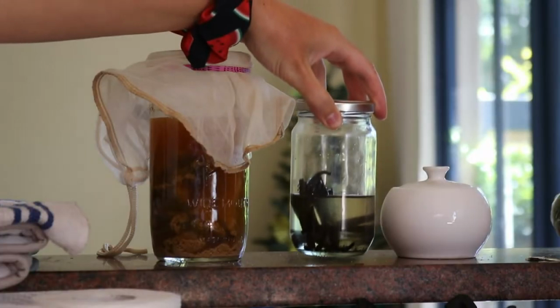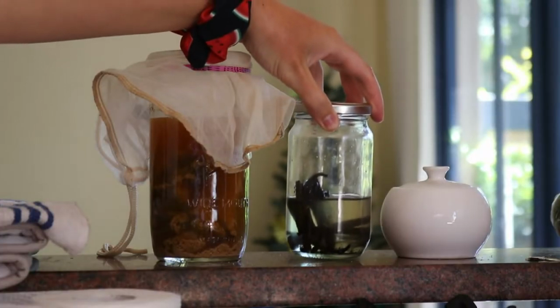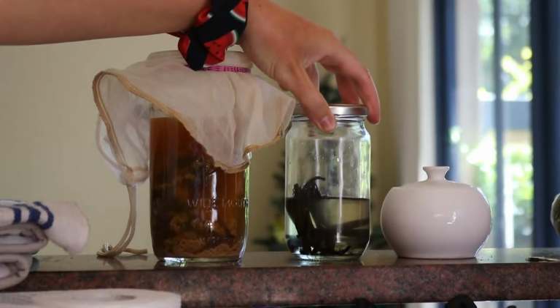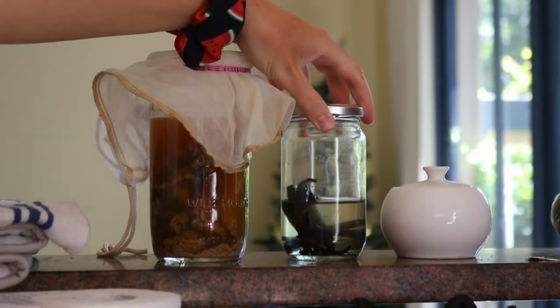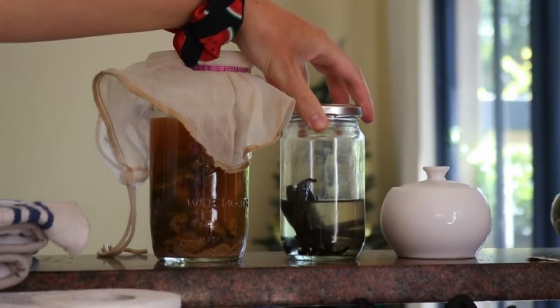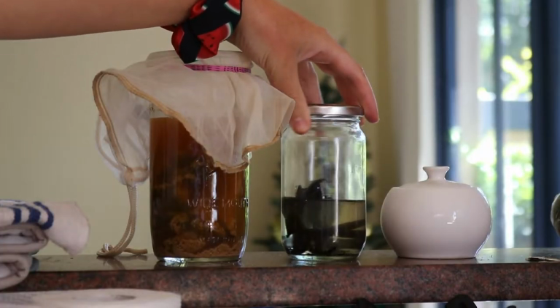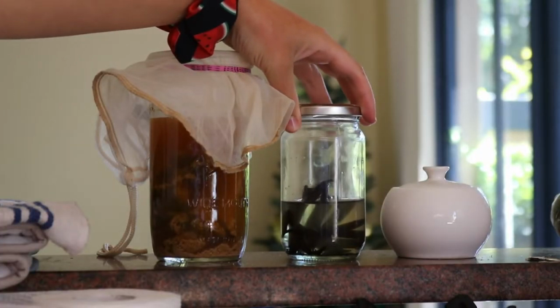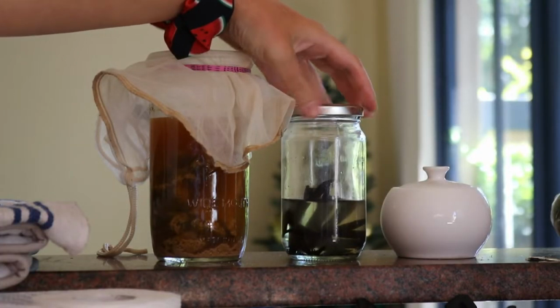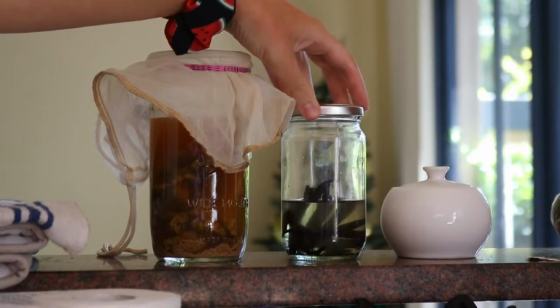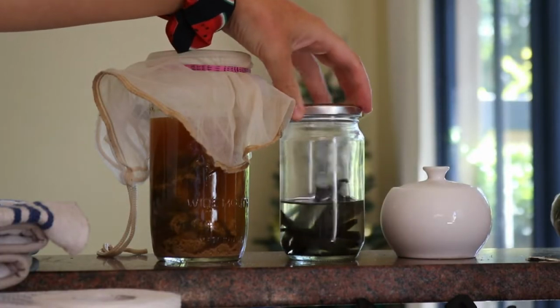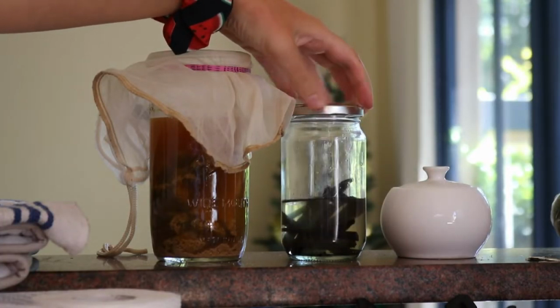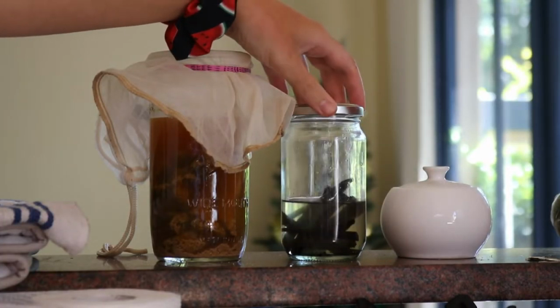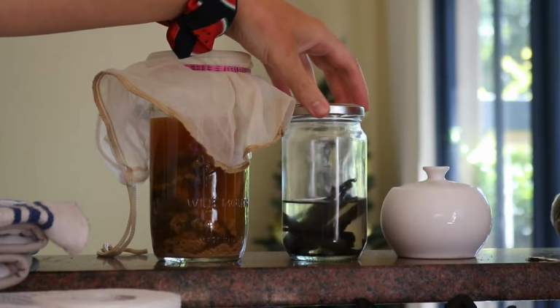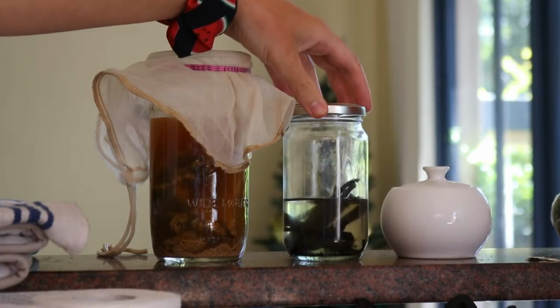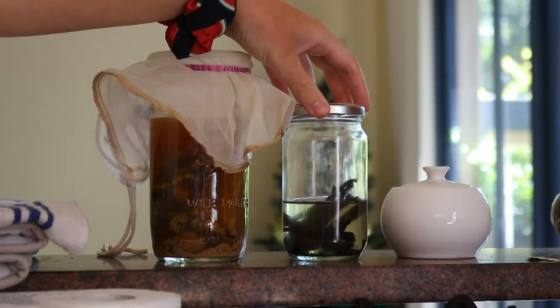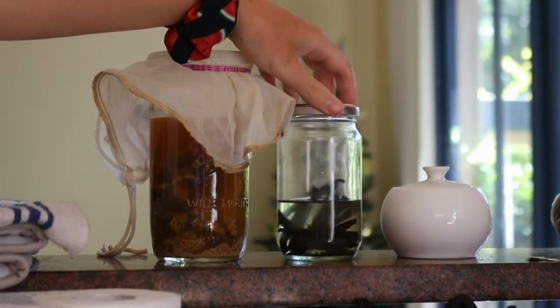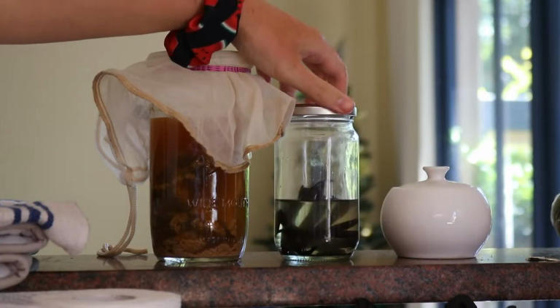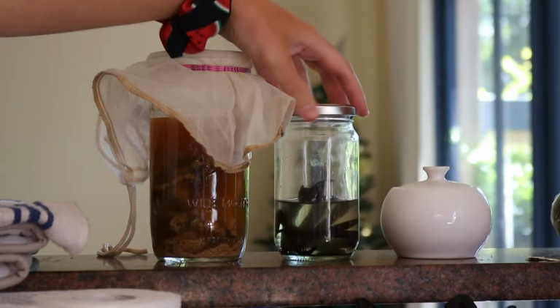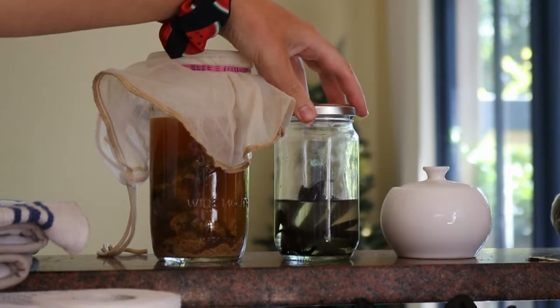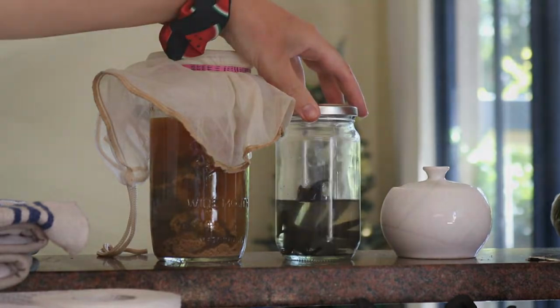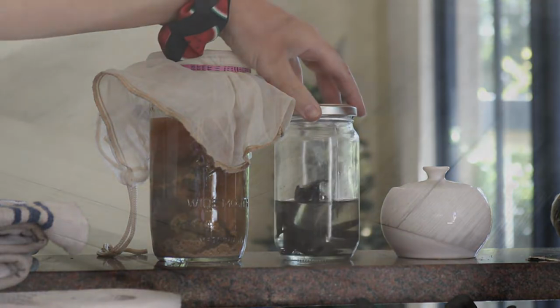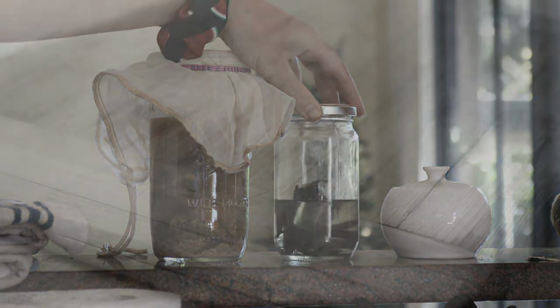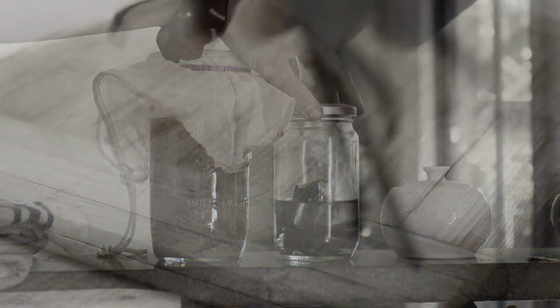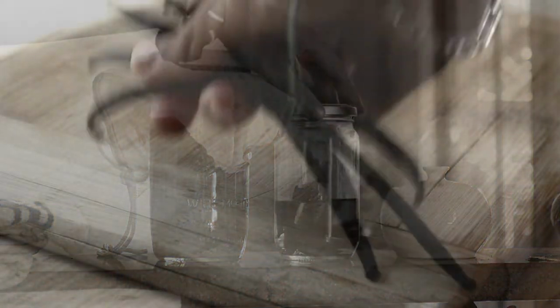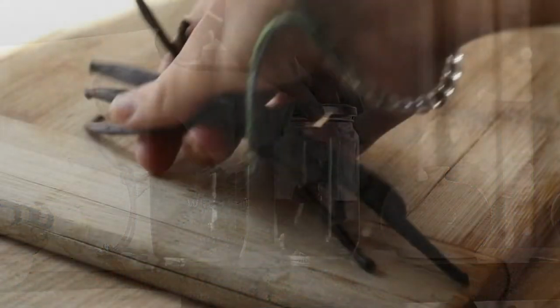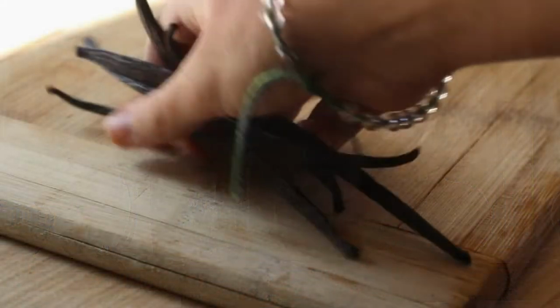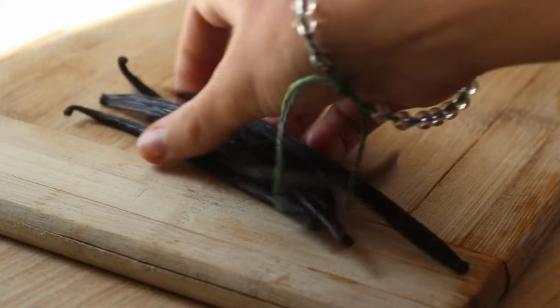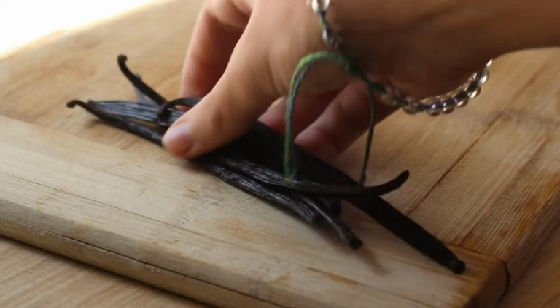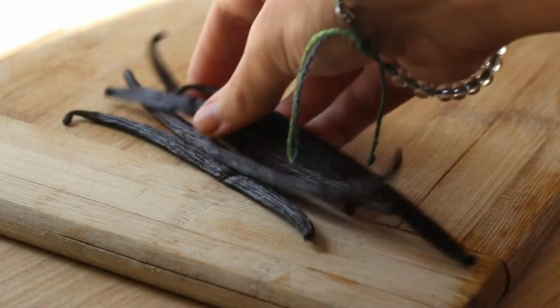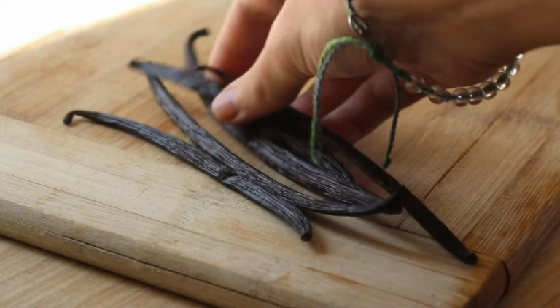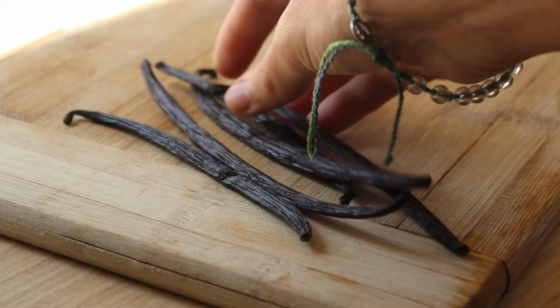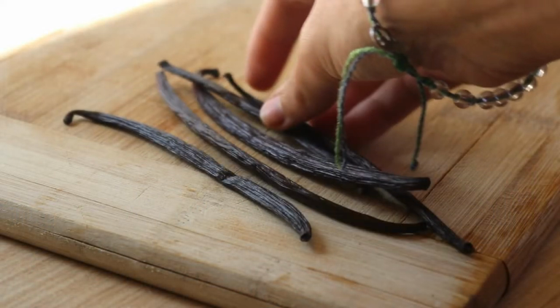You only need two ingredients to make this homemade vanilla extract: vanilla beans and vodka.